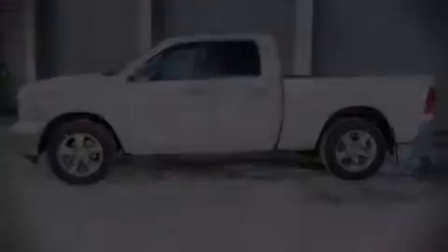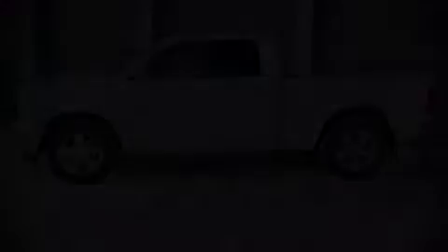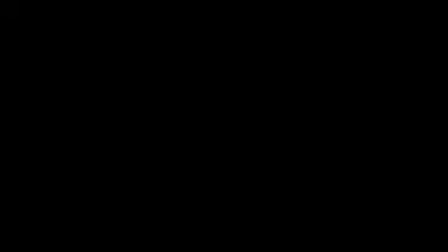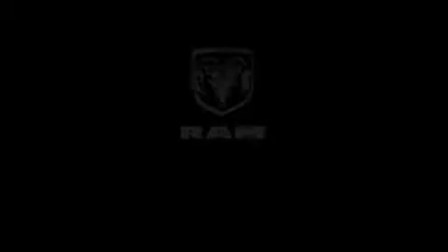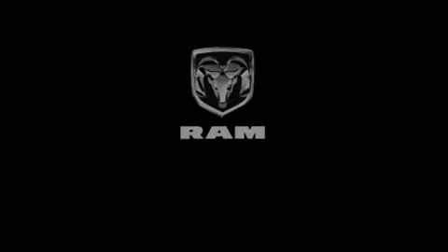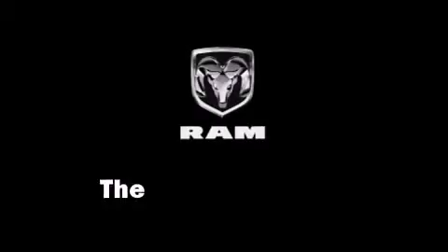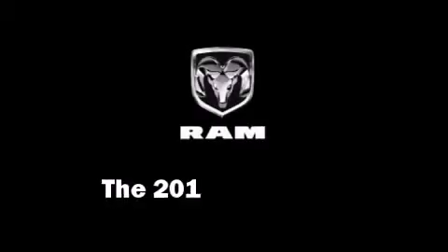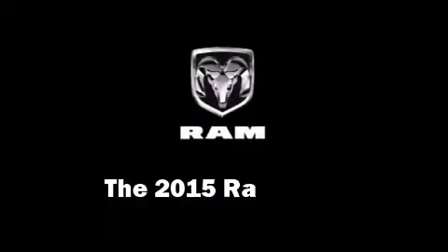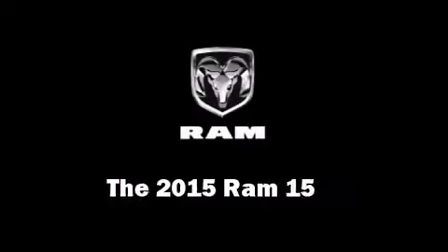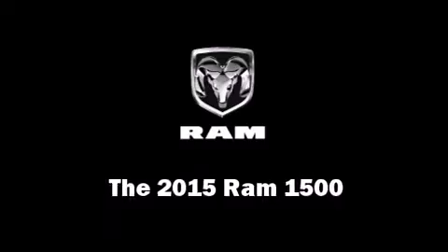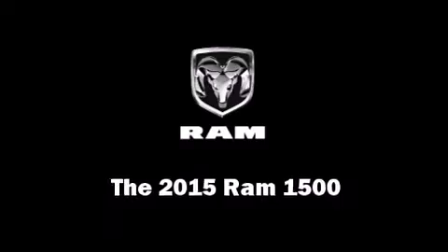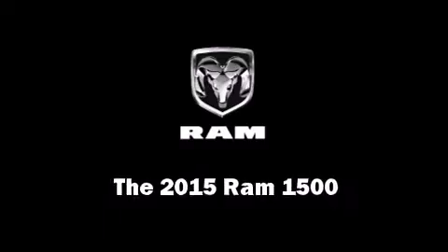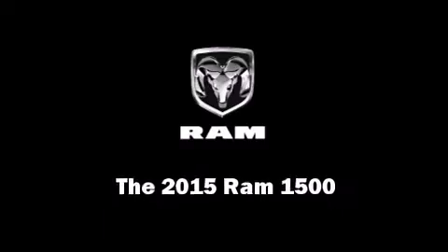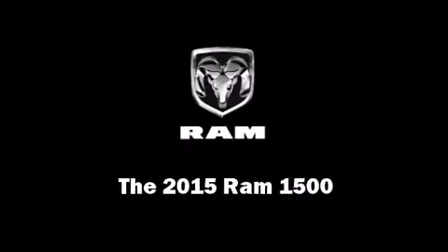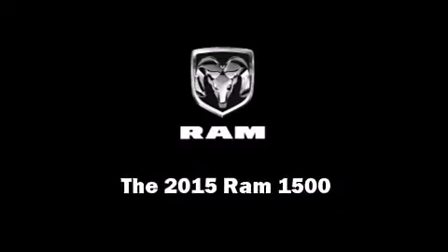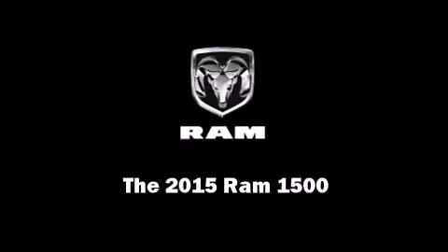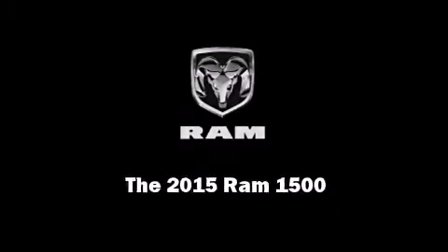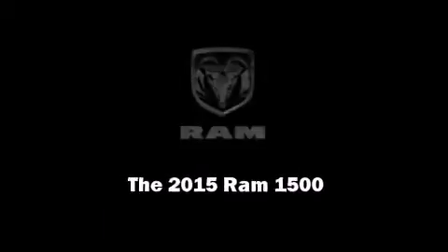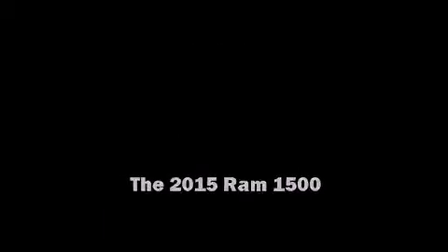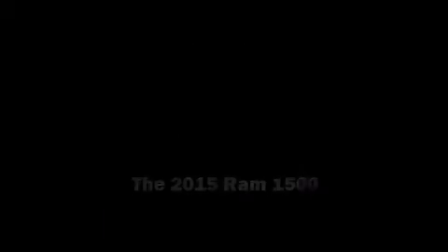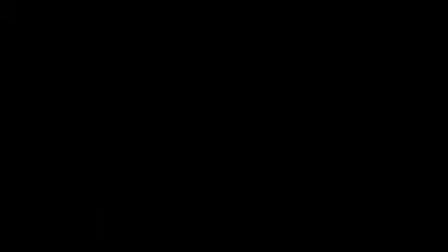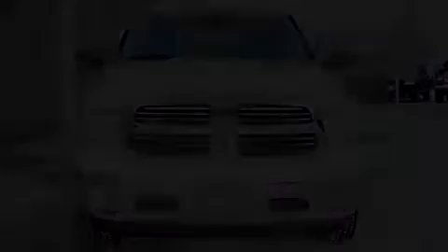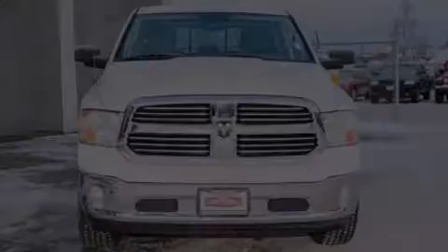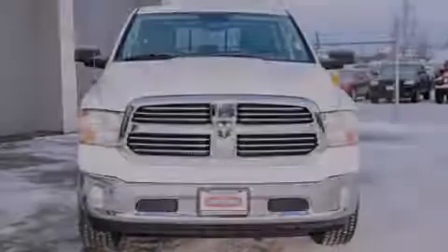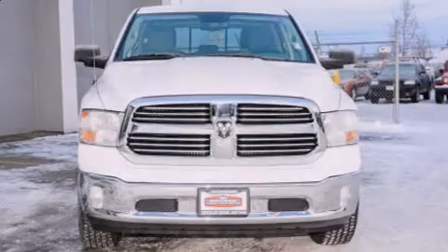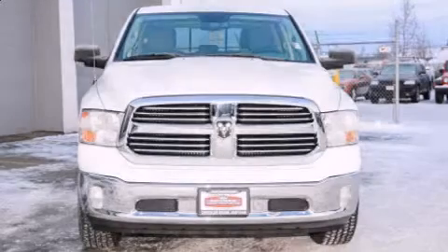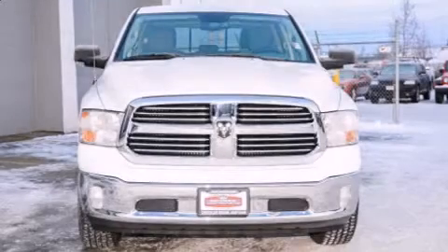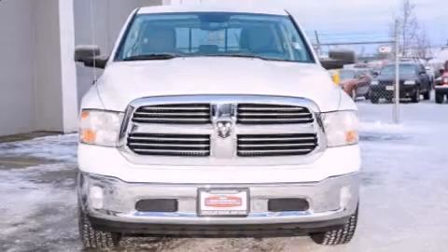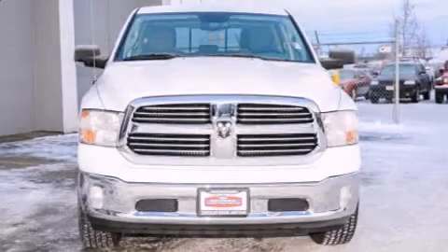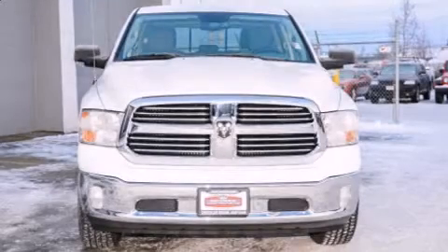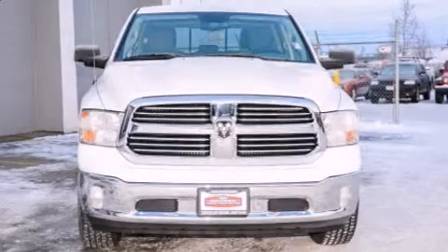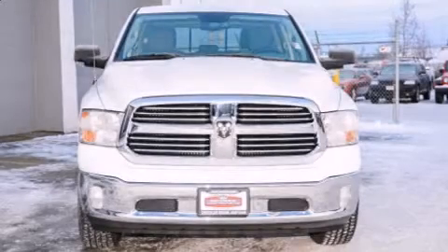It features an automatic transmission, four-wheel drive, and a refined six-cylinder engine.